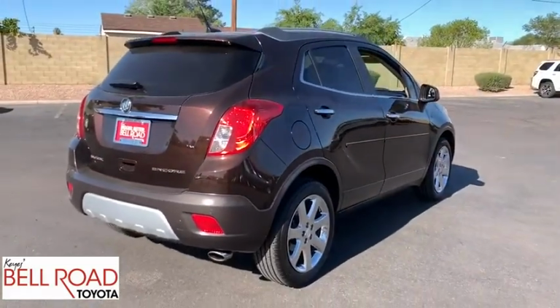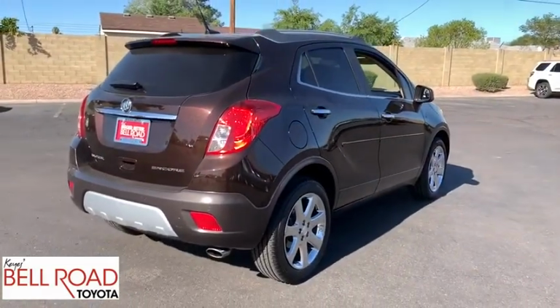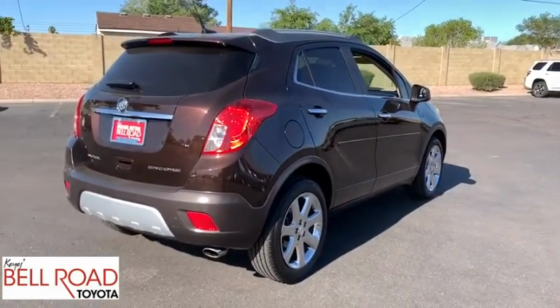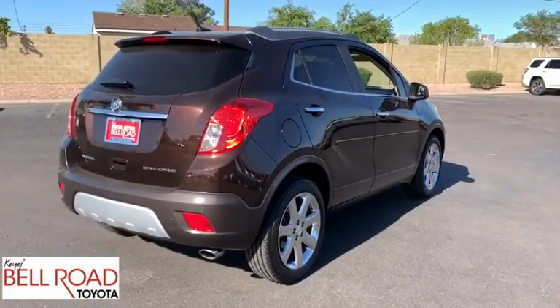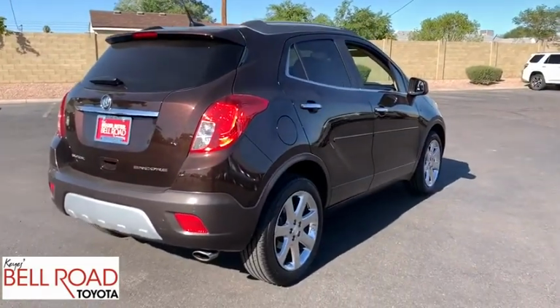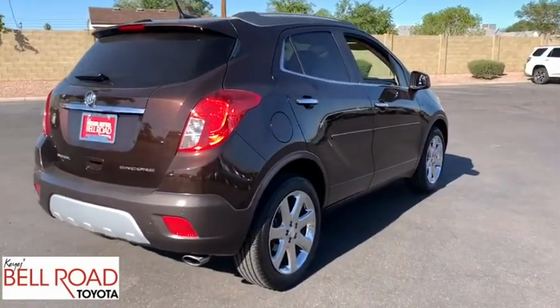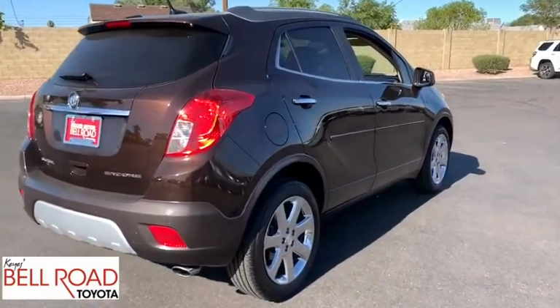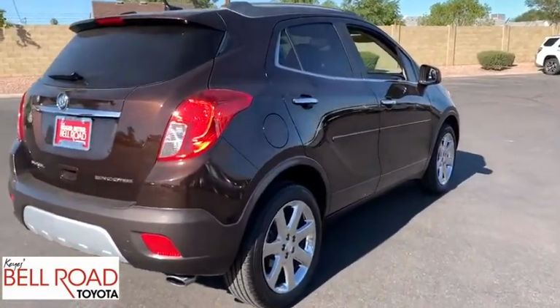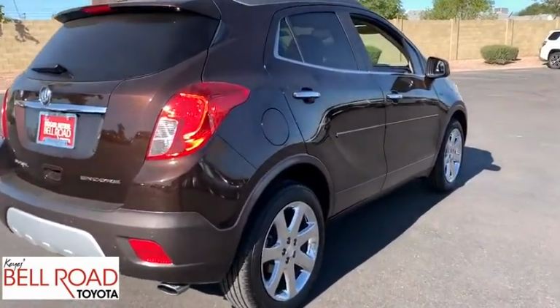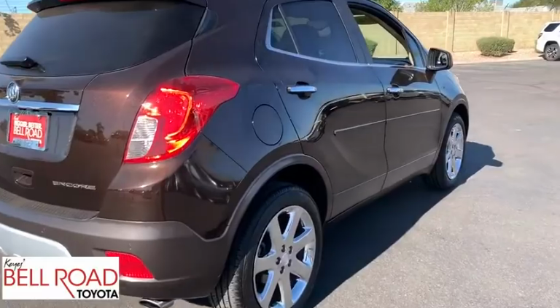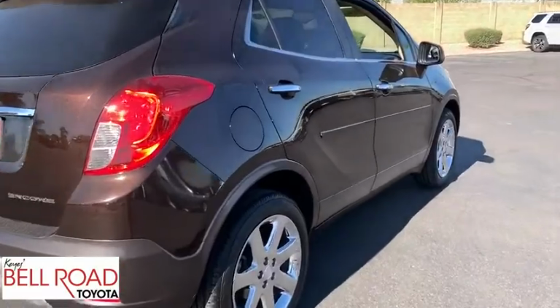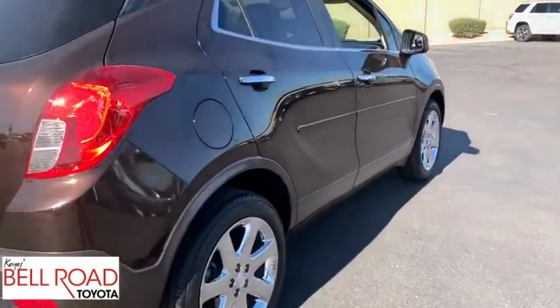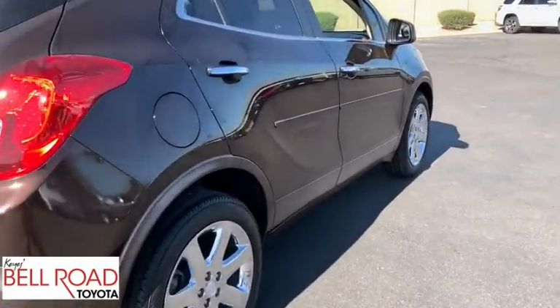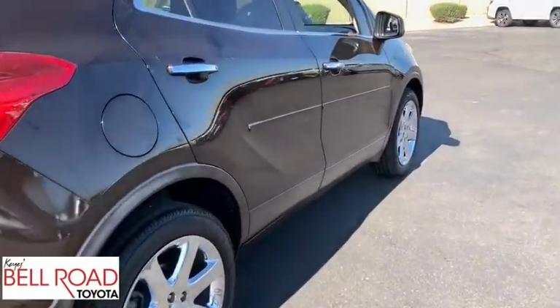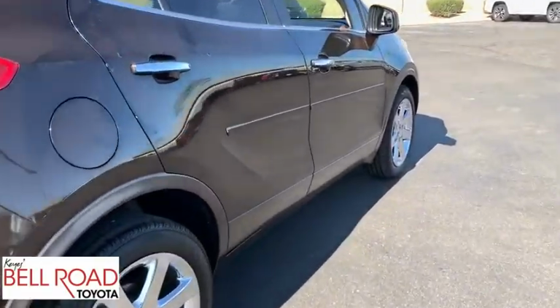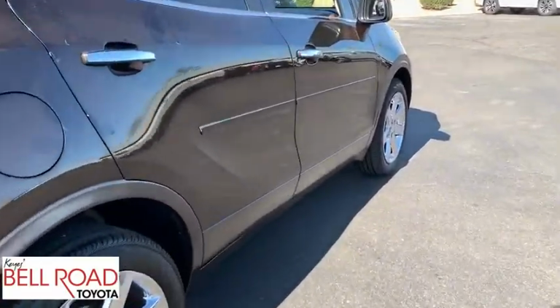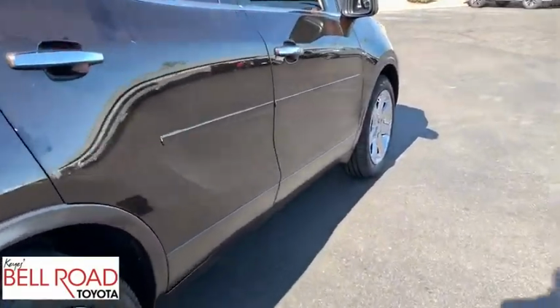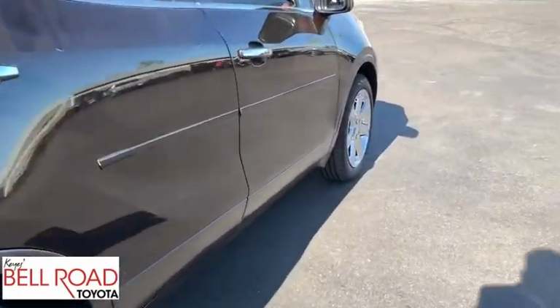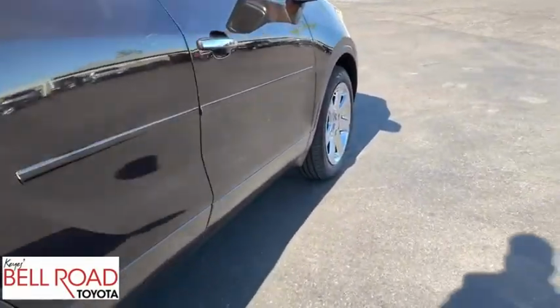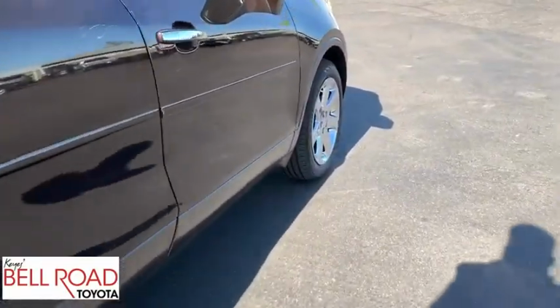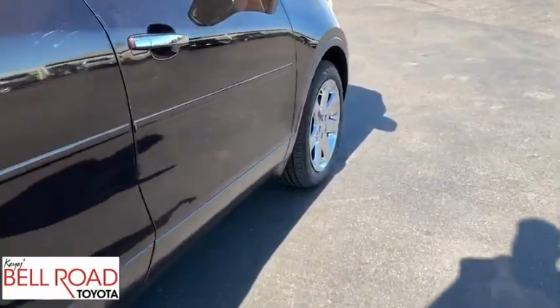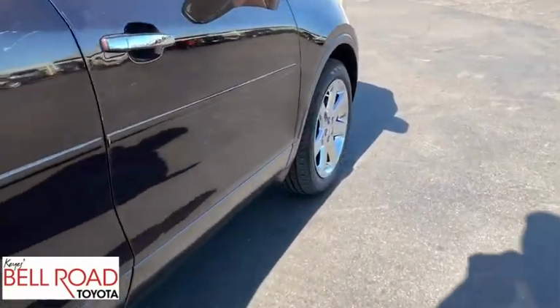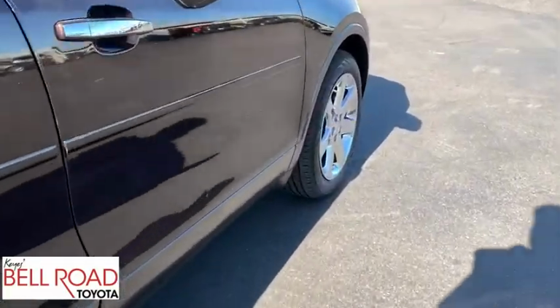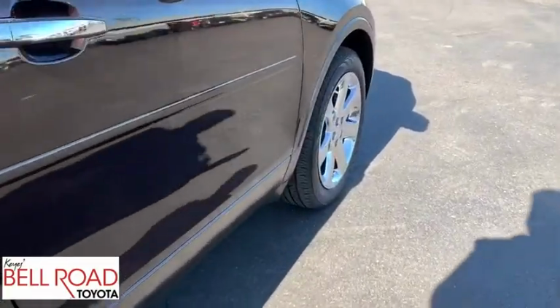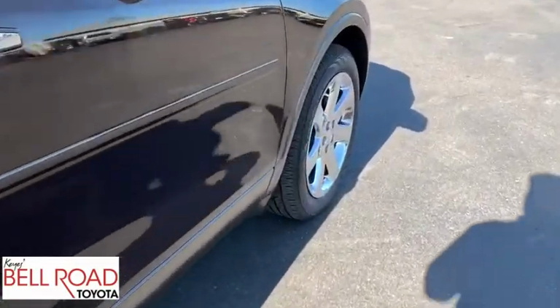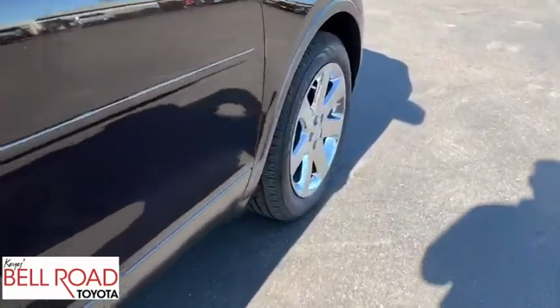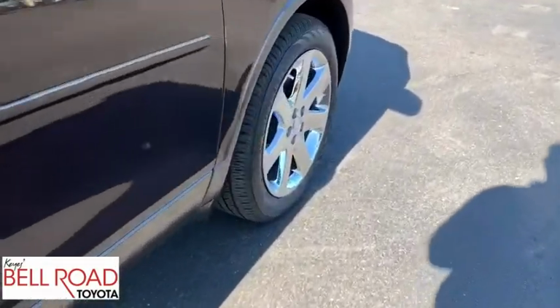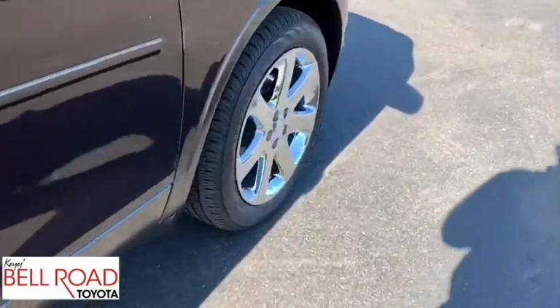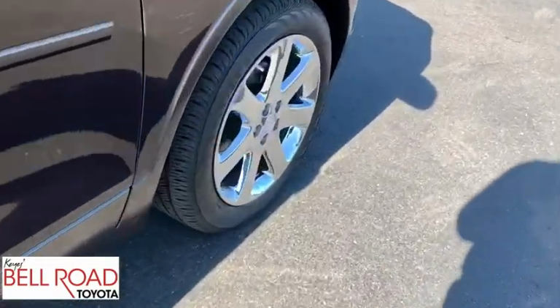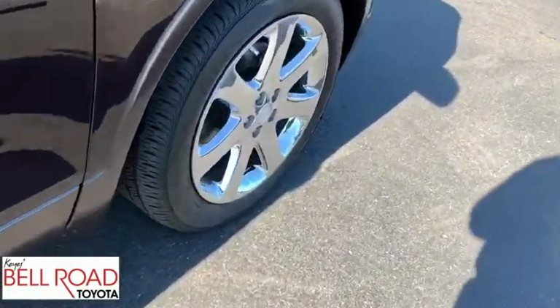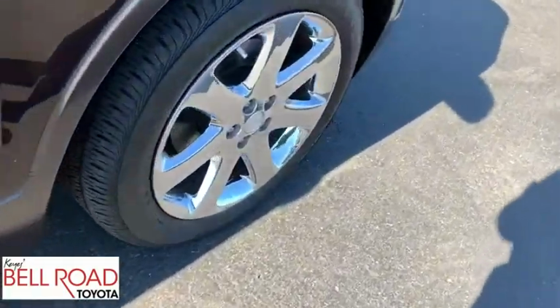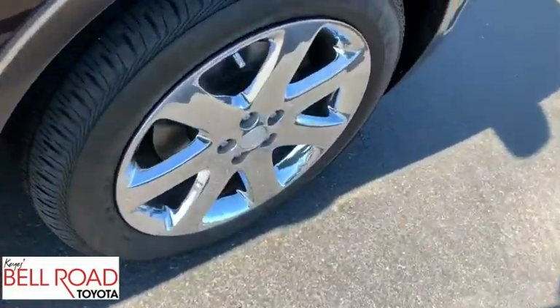Standard features that would make any car owner smile. This vehicle has less than 70,000 miles.